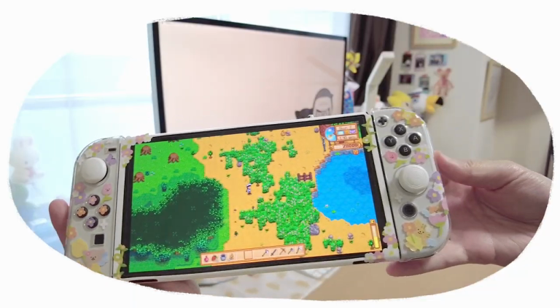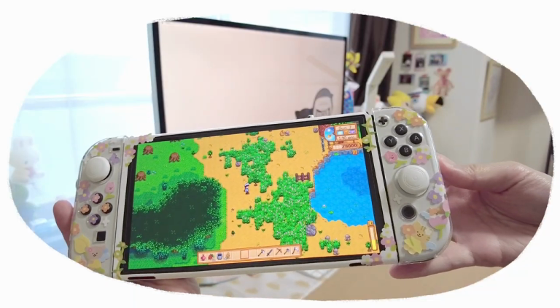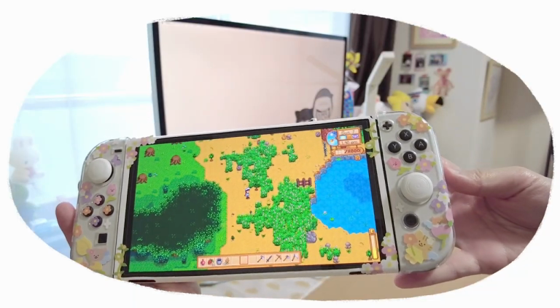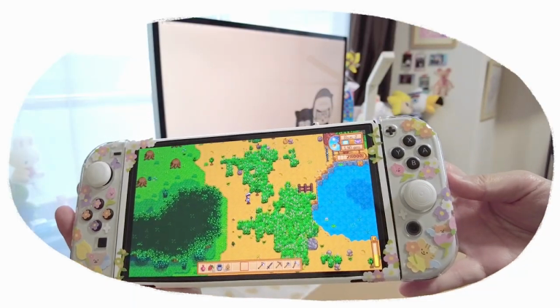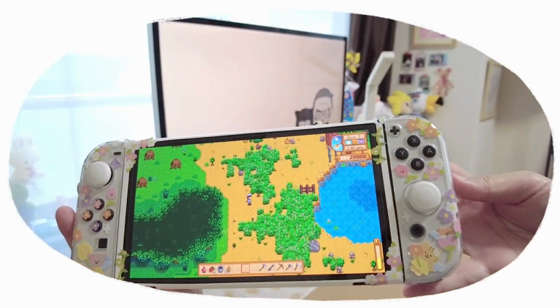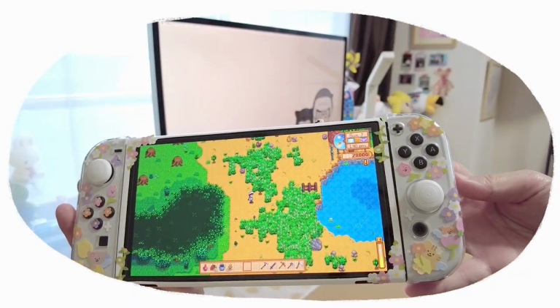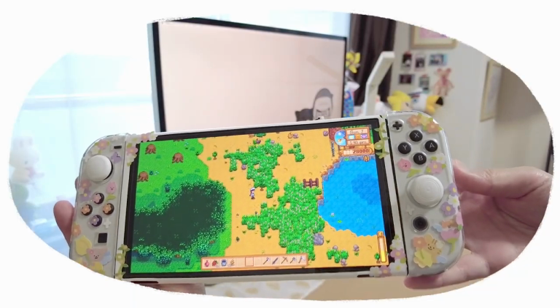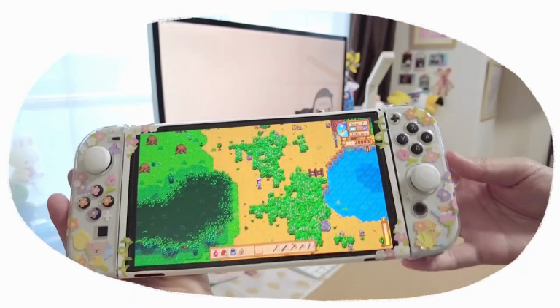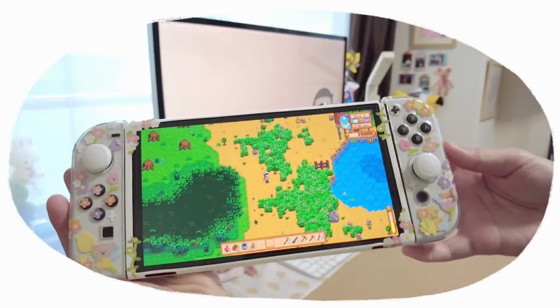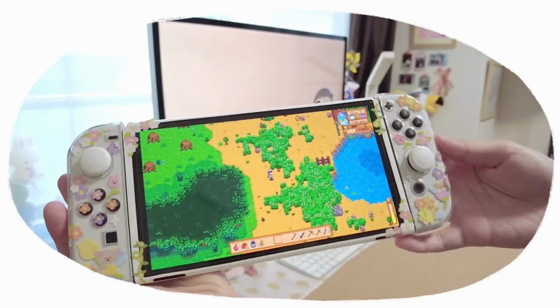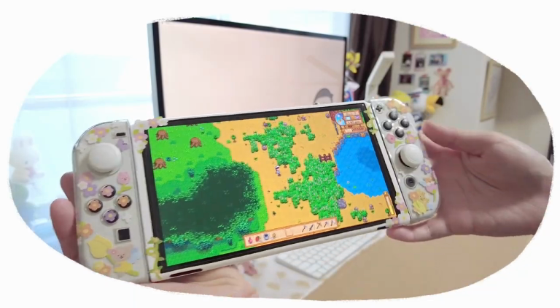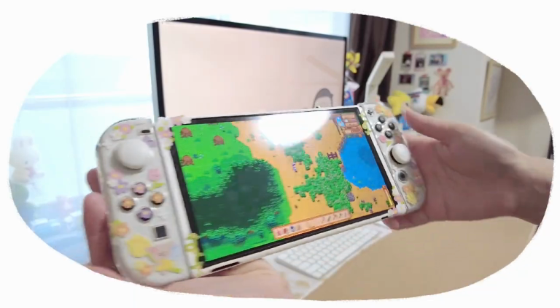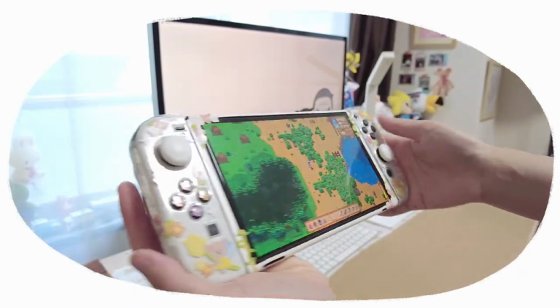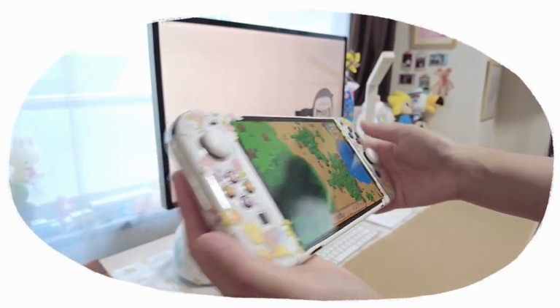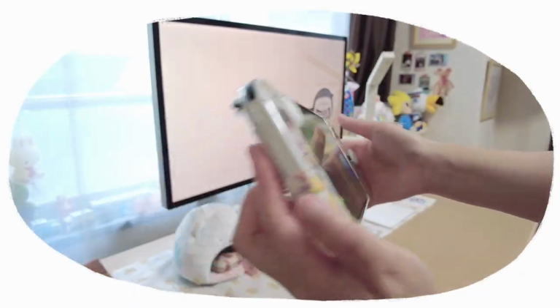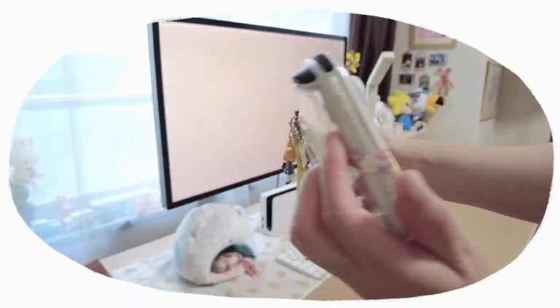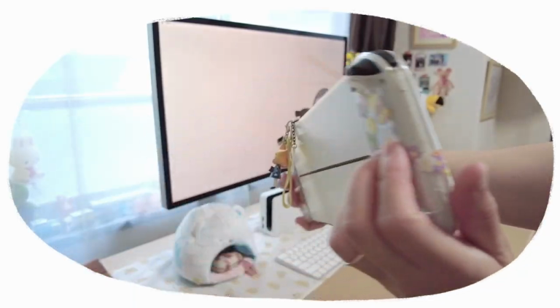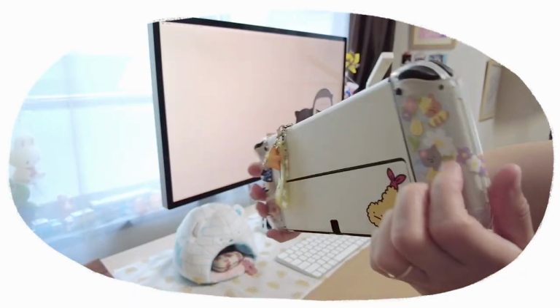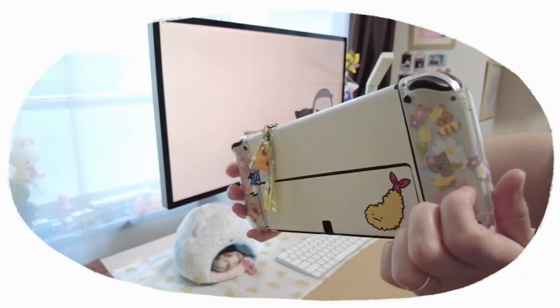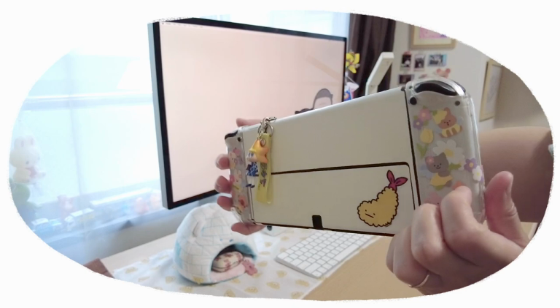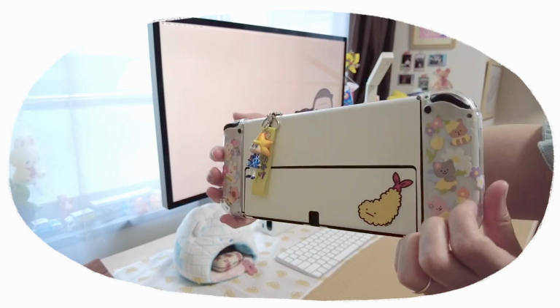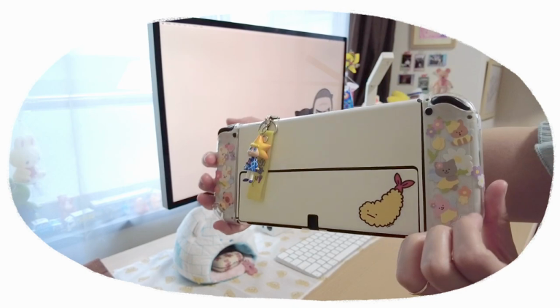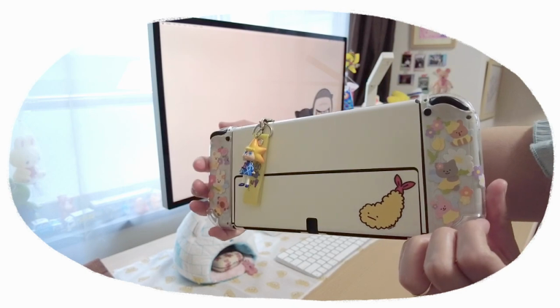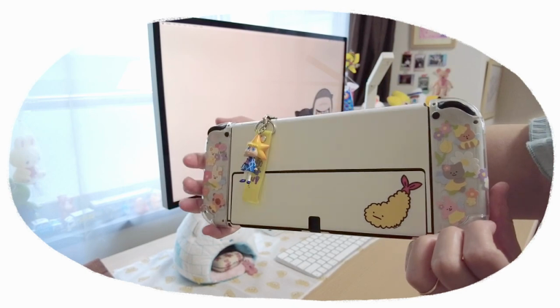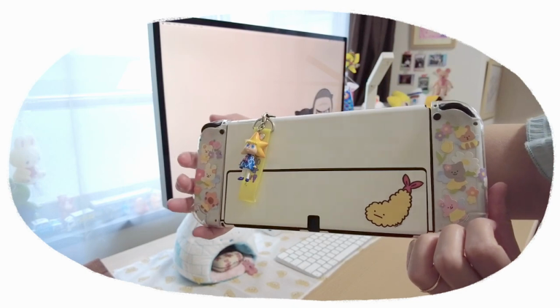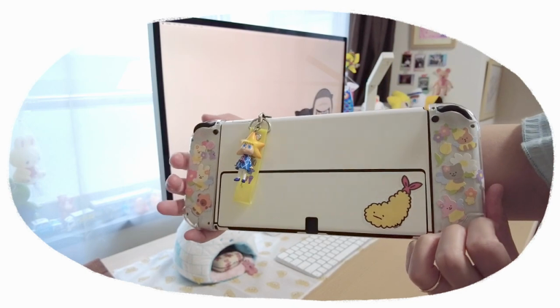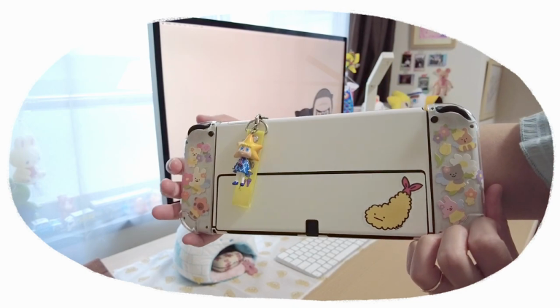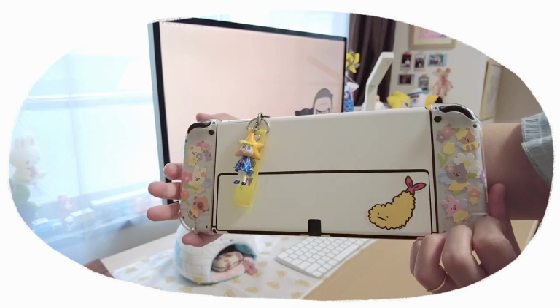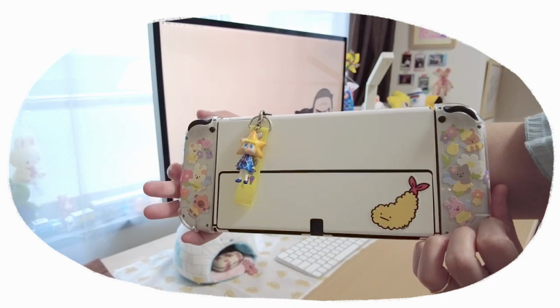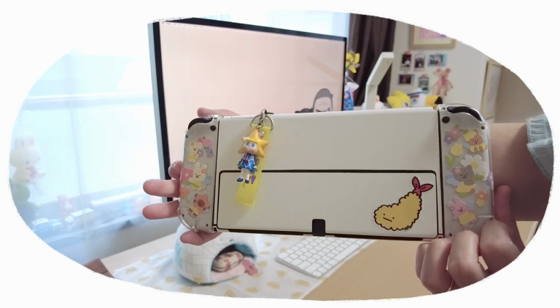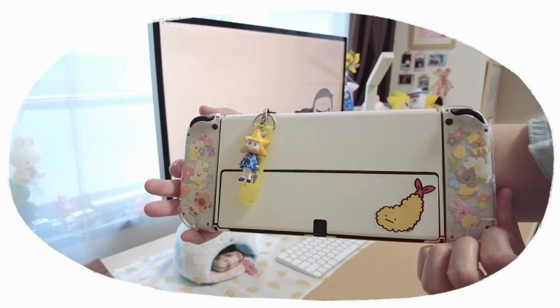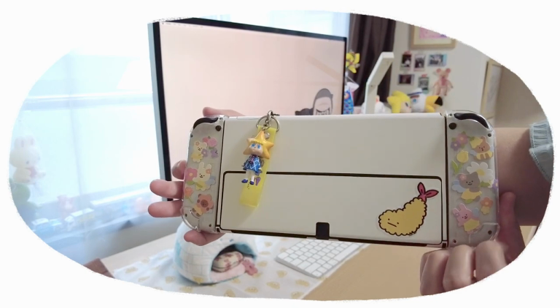I've decorated my Switch with some stickers and a Tokyo Skytree mascot.